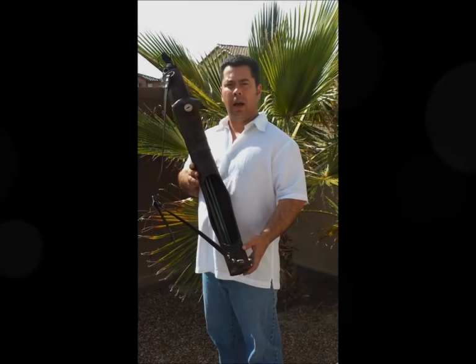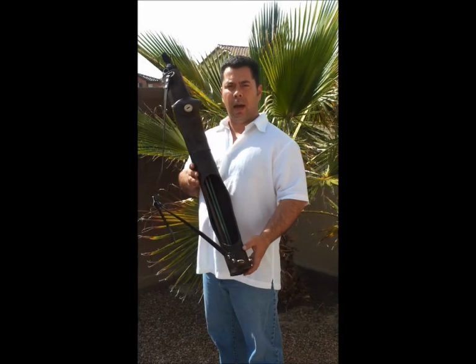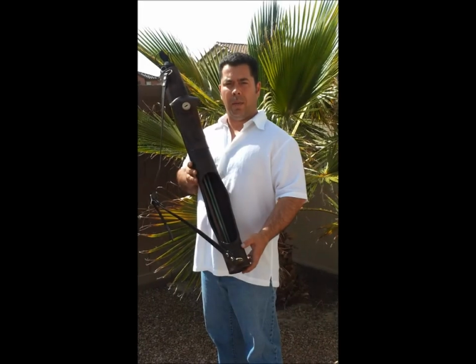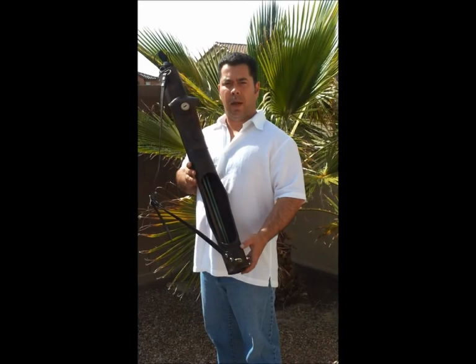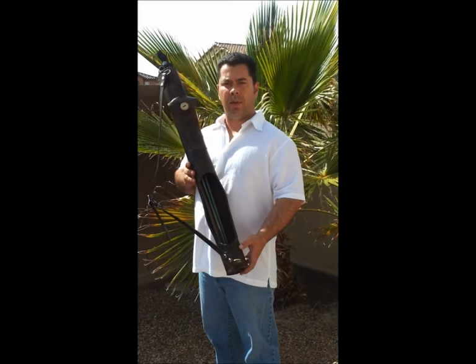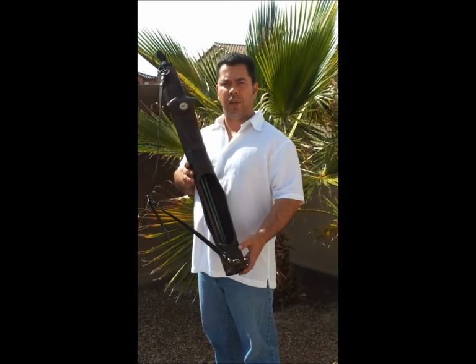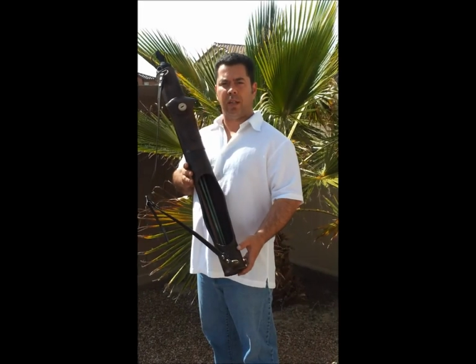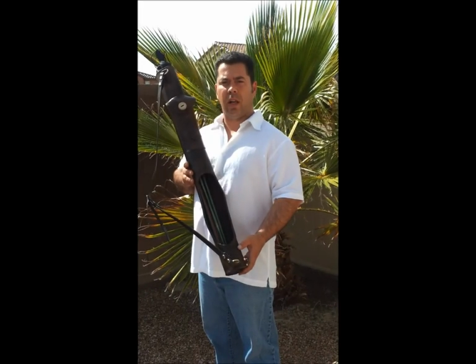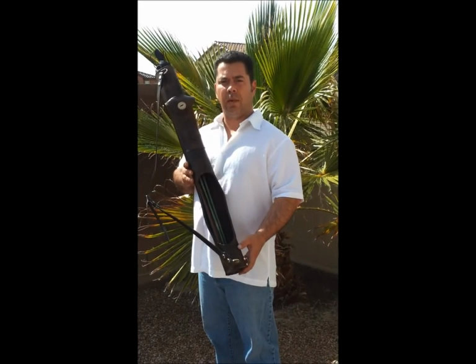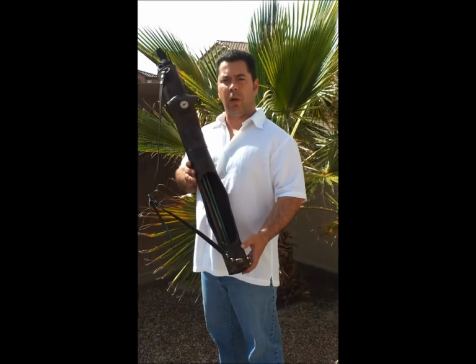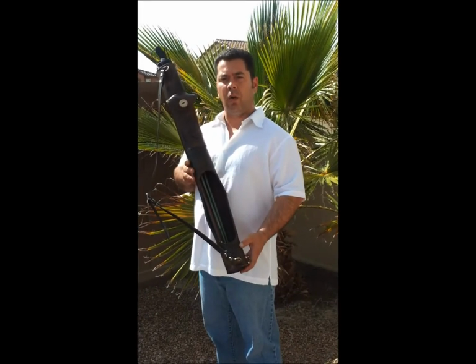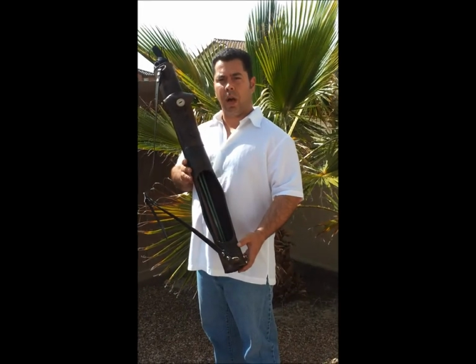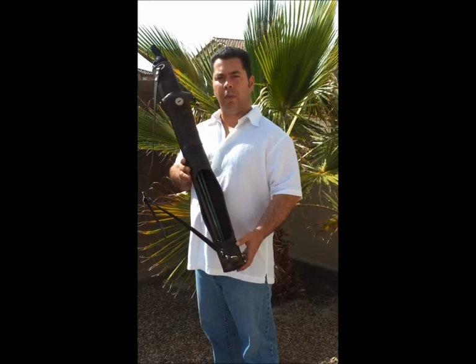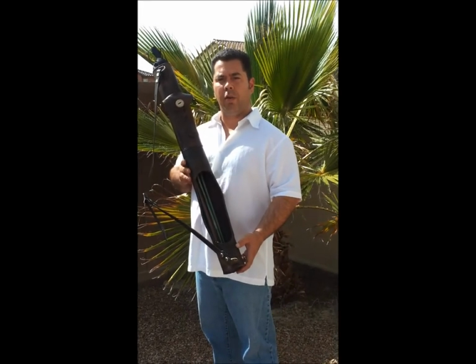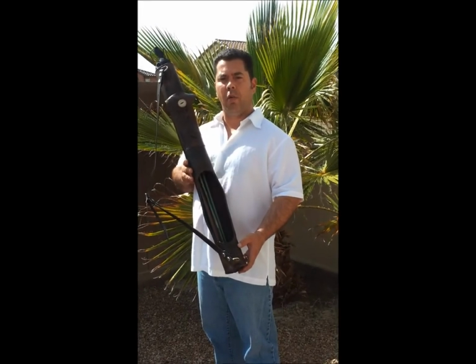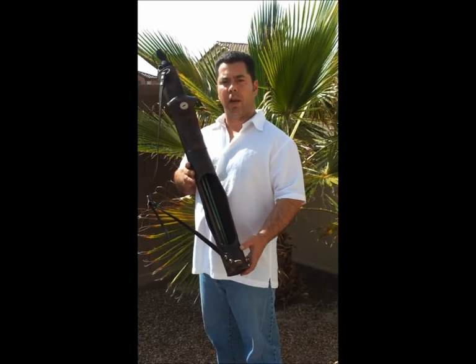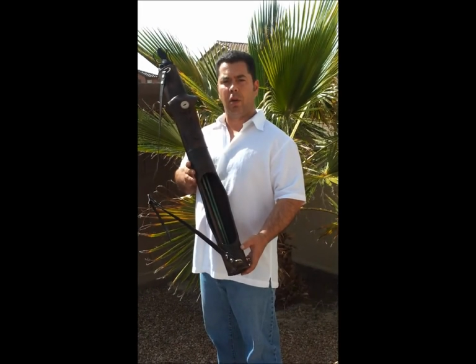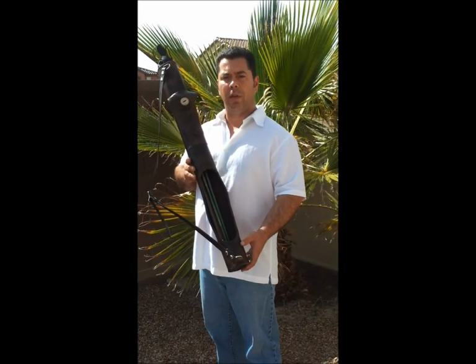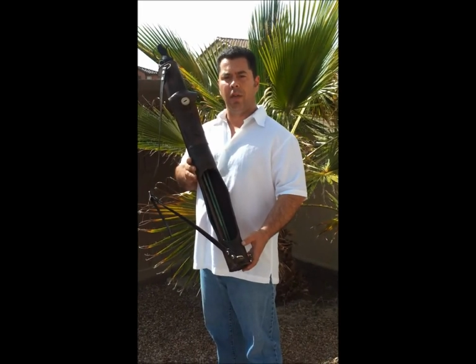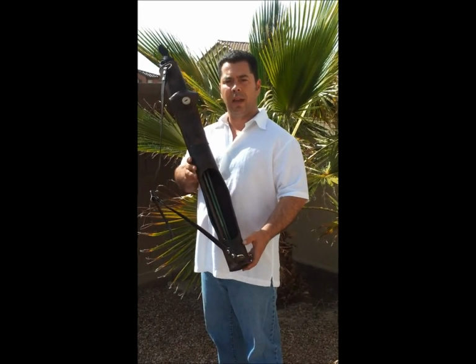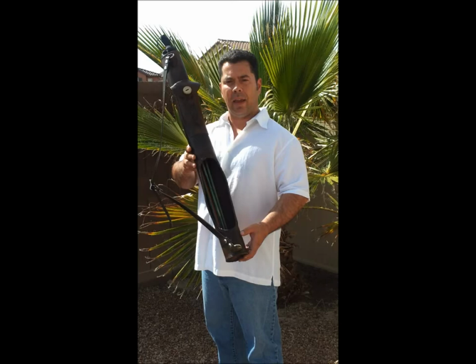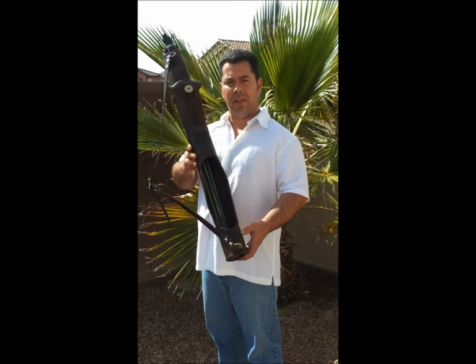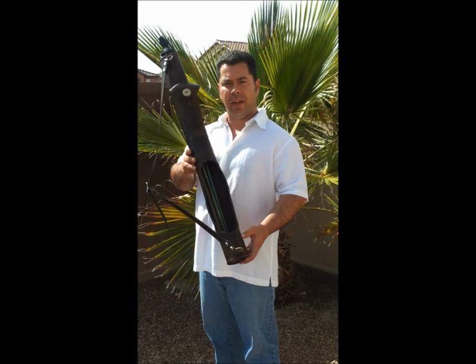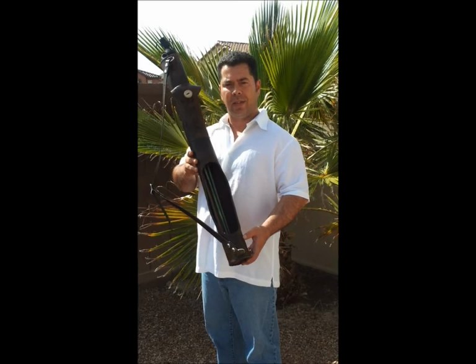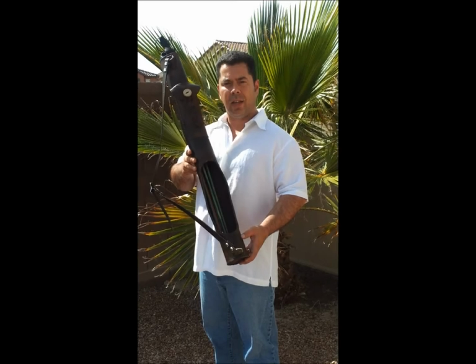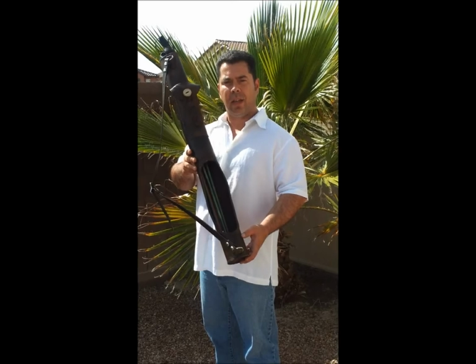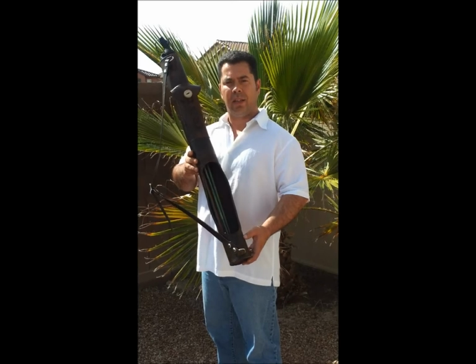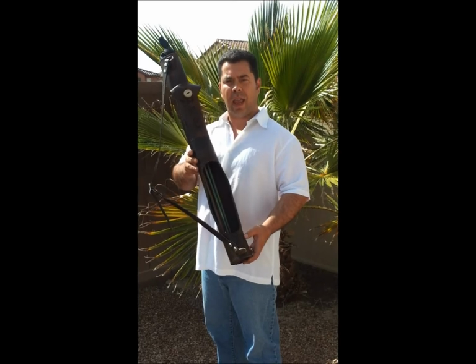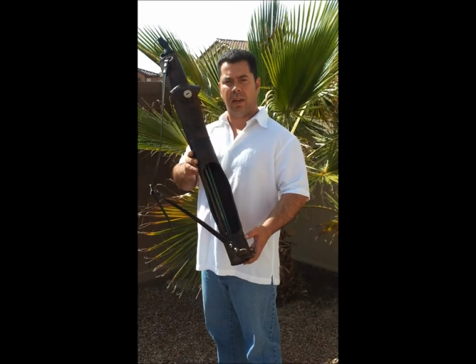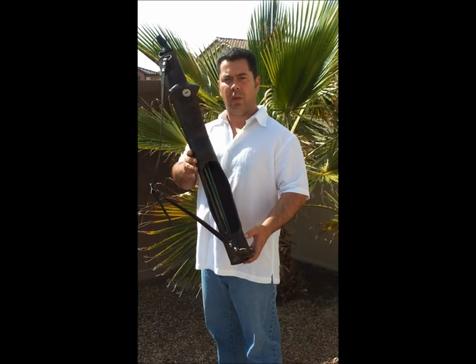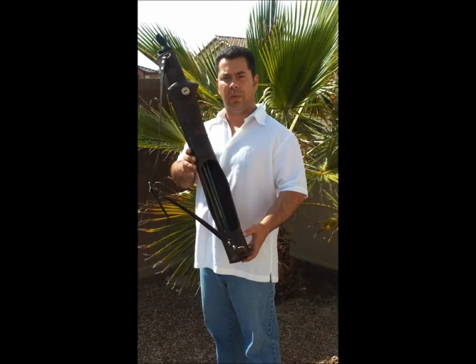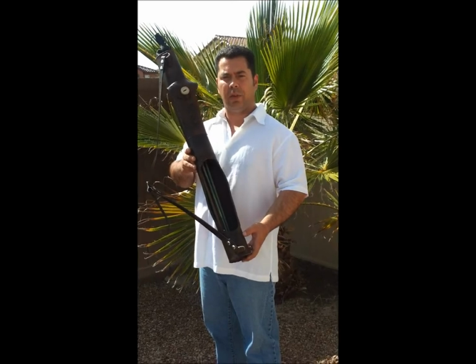Hi, my name is Jason Elbert, owner-operator of Rasha Quivers, and this is the Canyon Quiver.